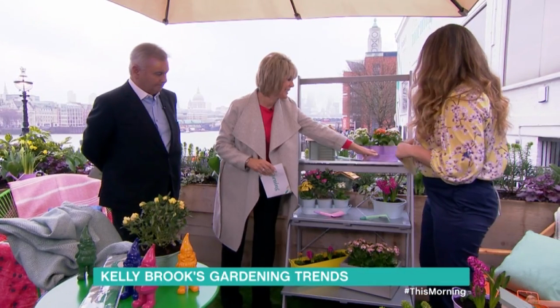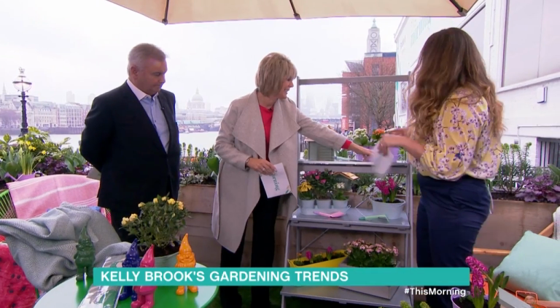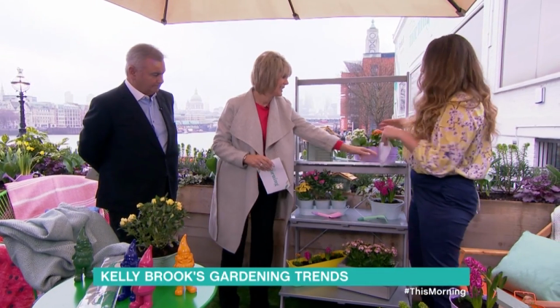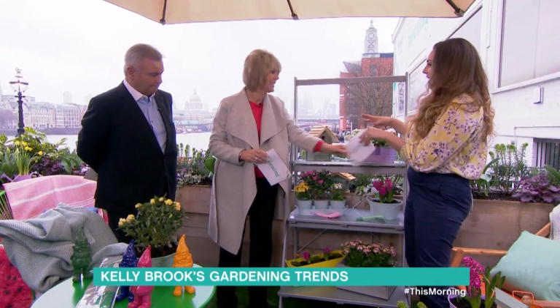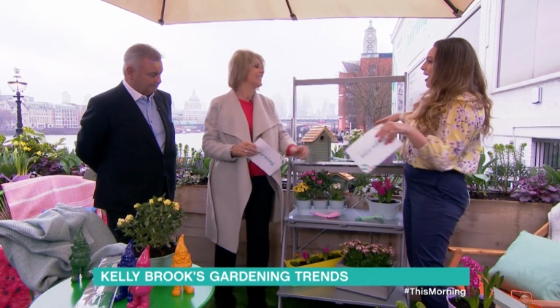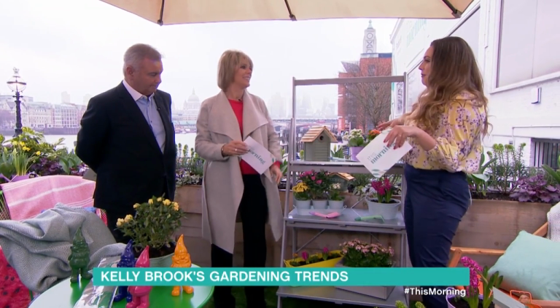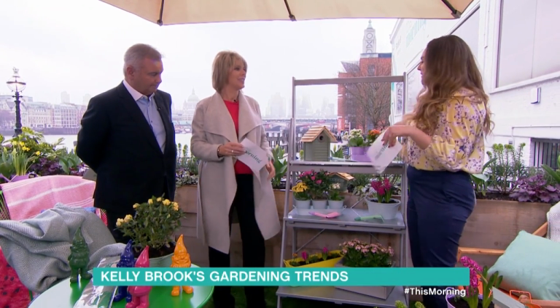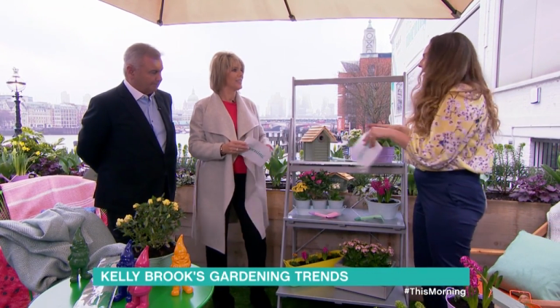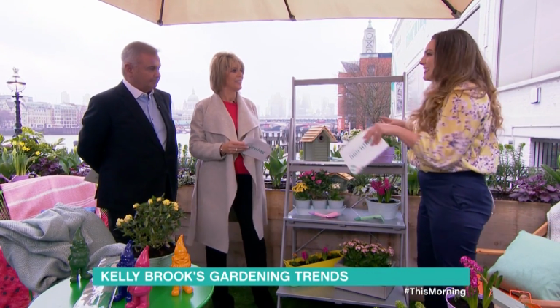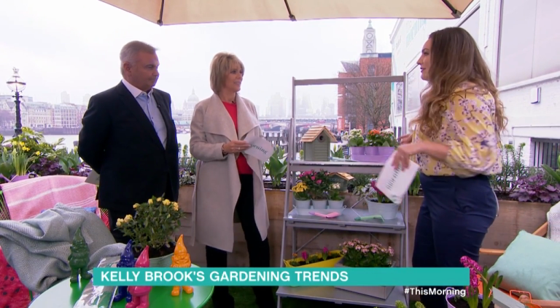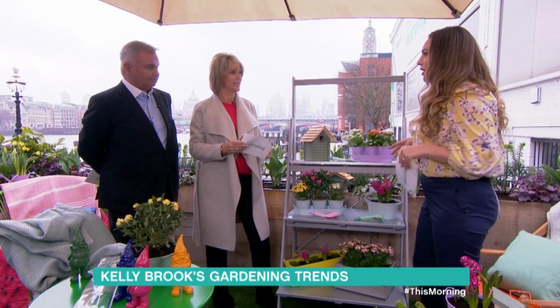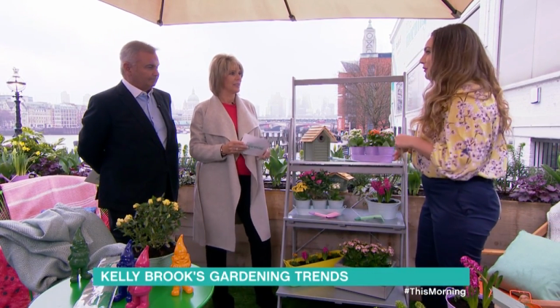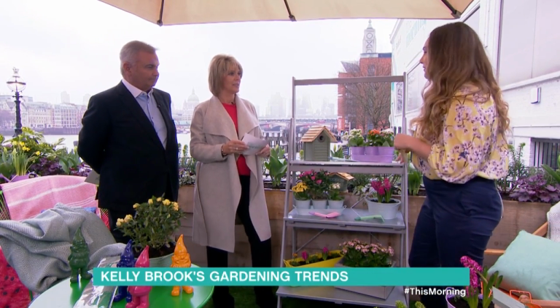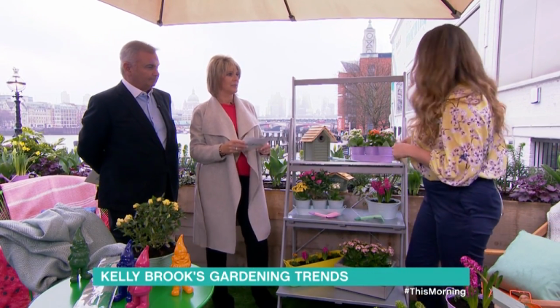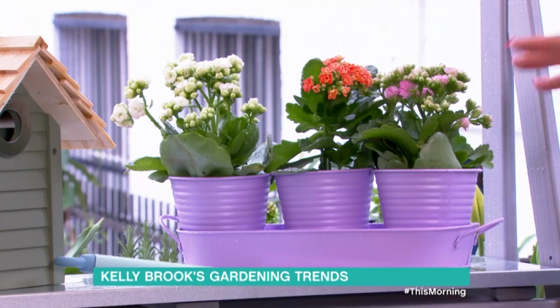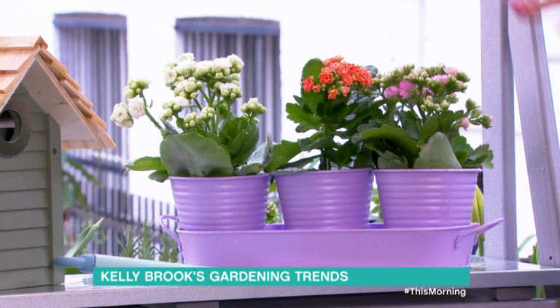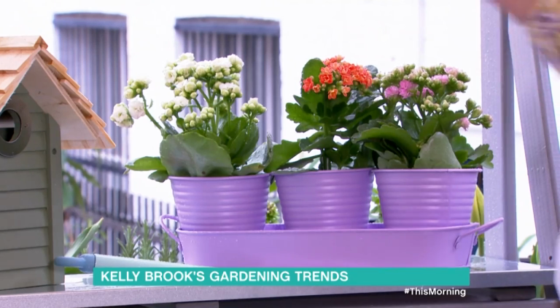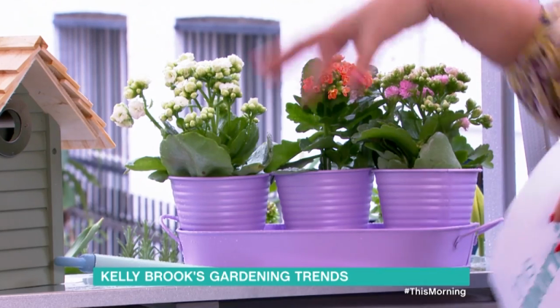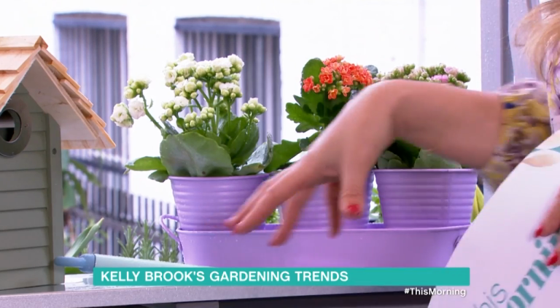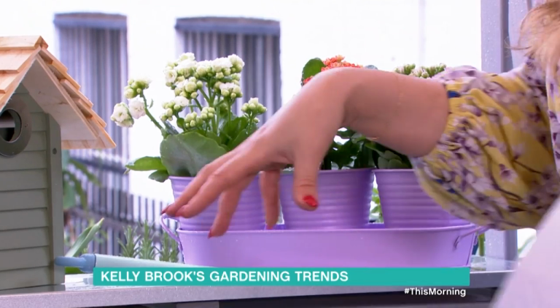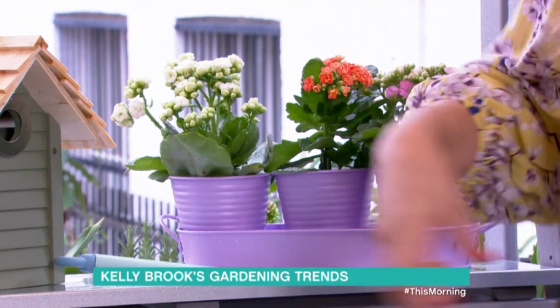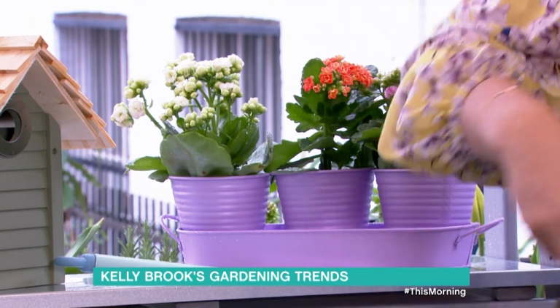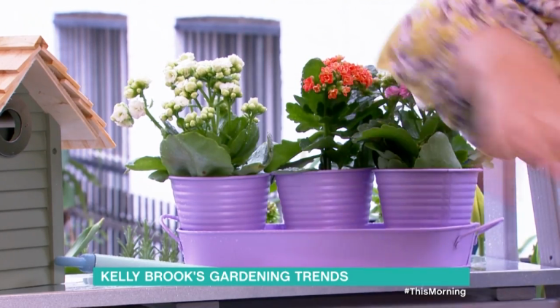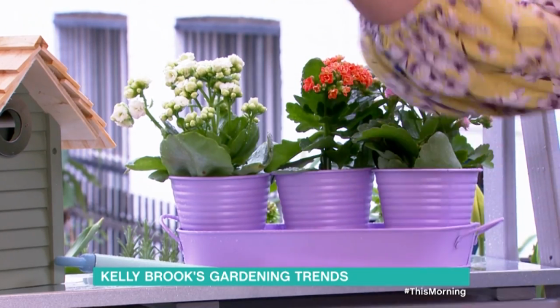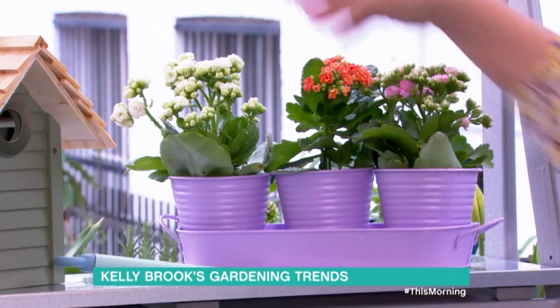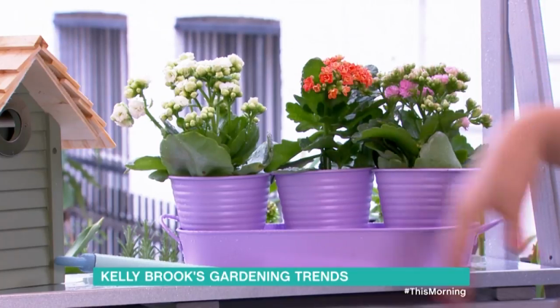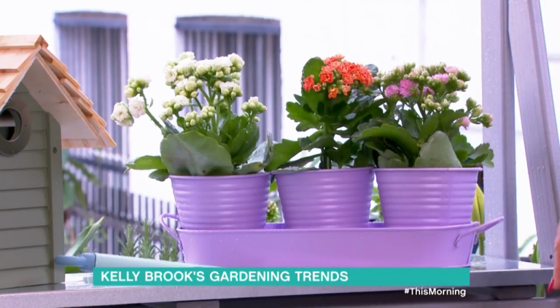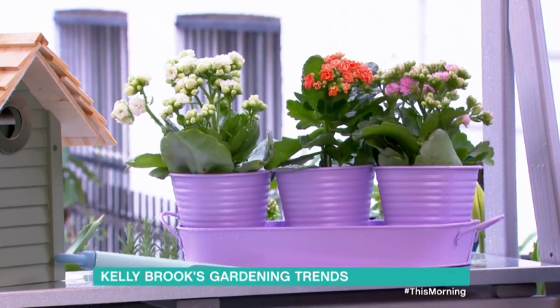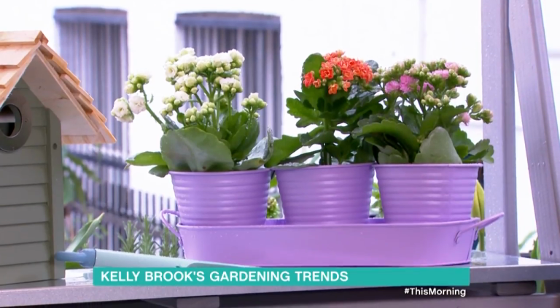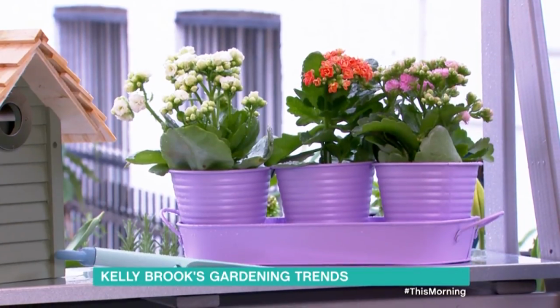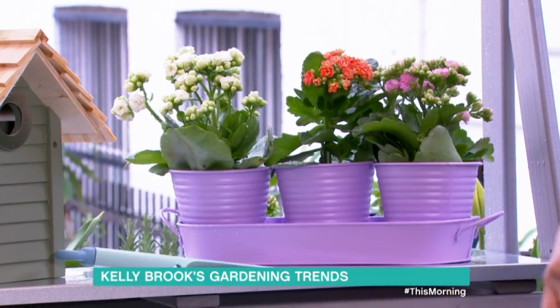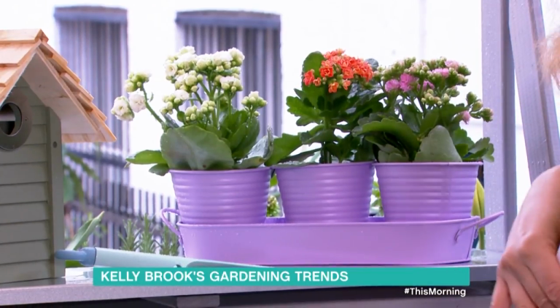Mint's quite invasive, so if you have mint, make sure you put it in a pot because it can go everywhere if you plant it in the garden.